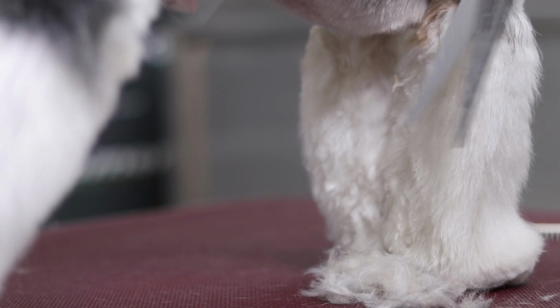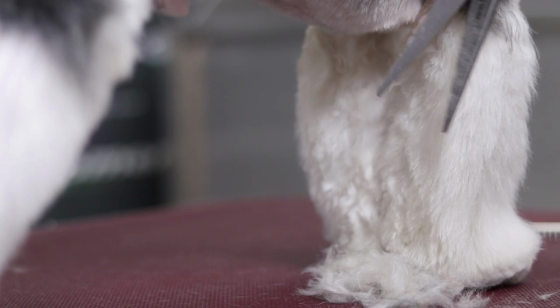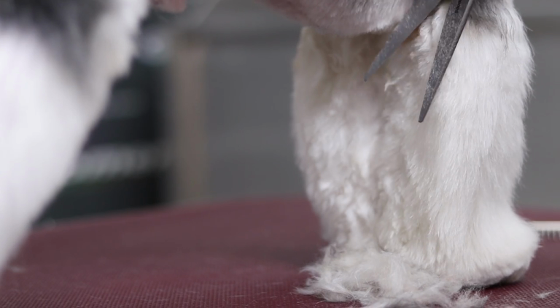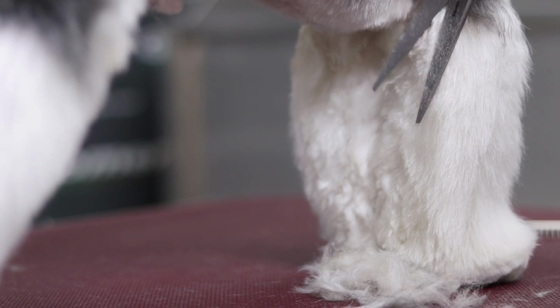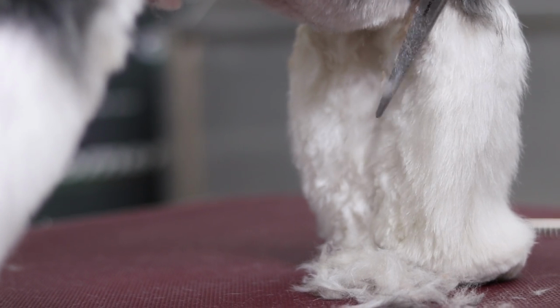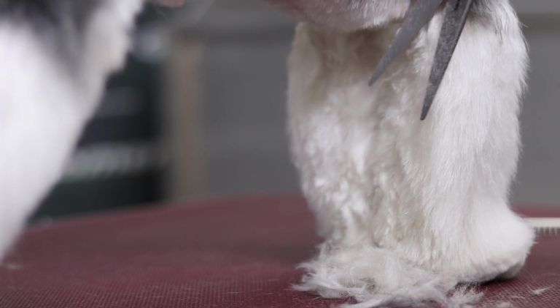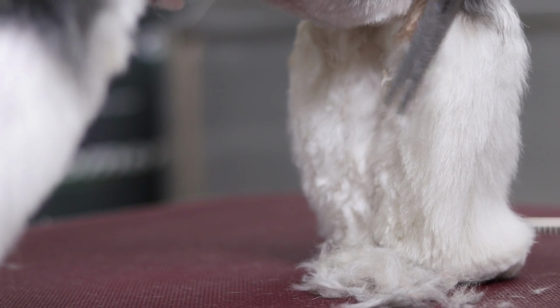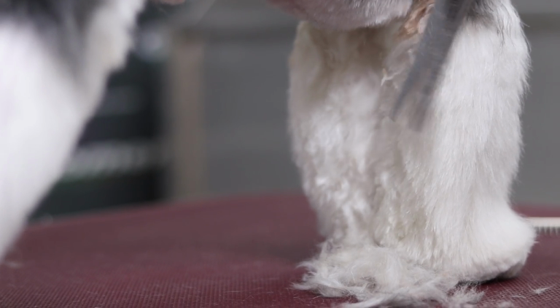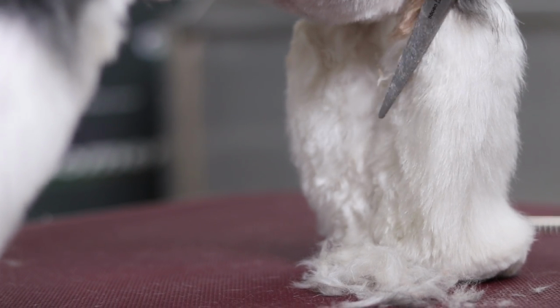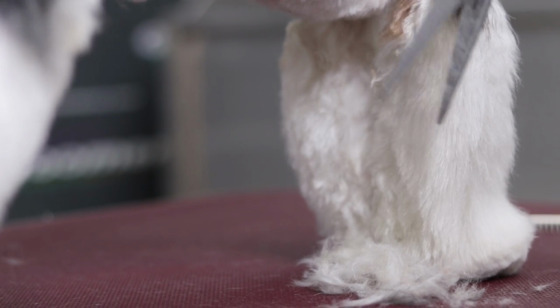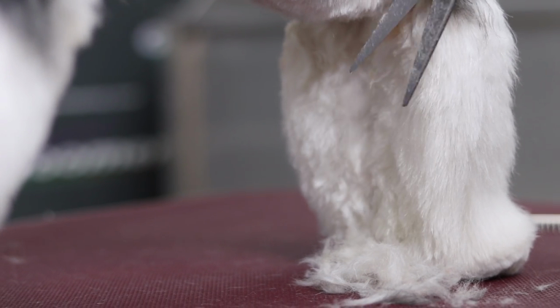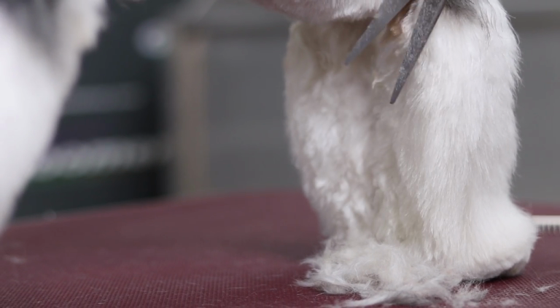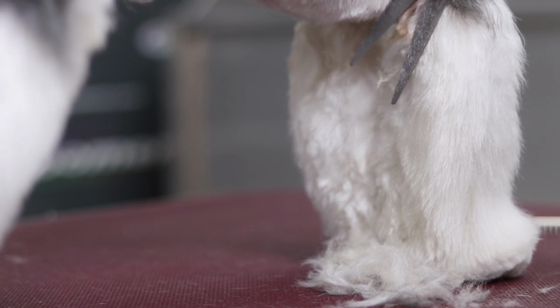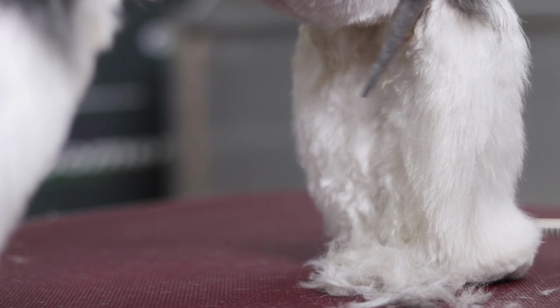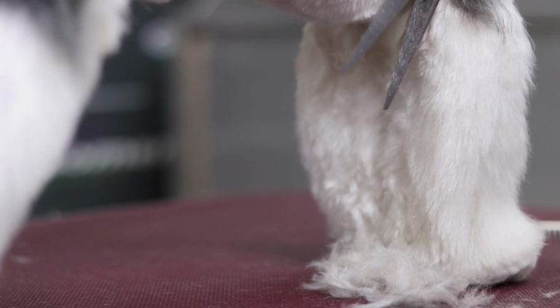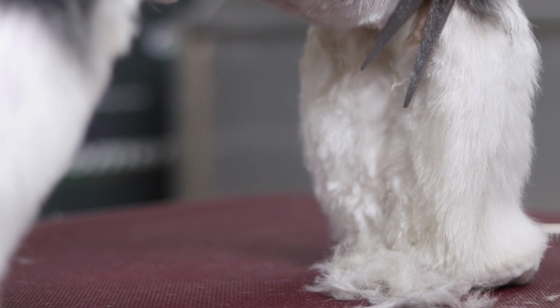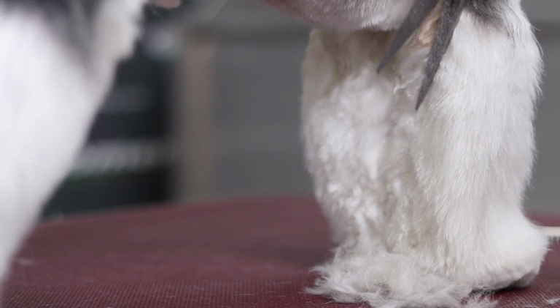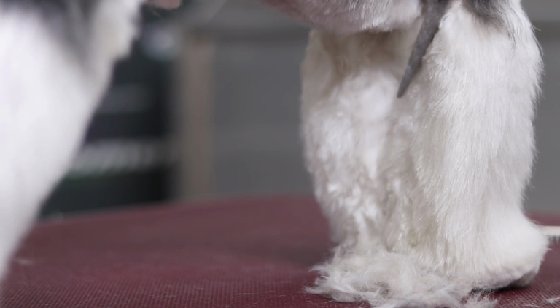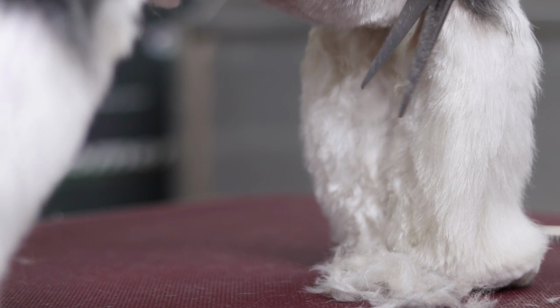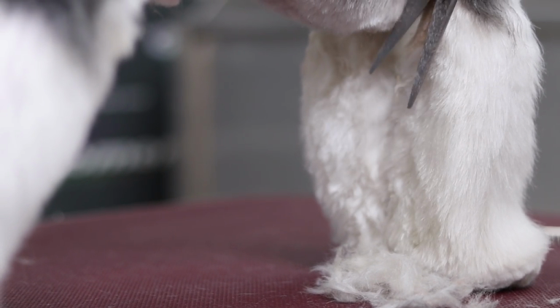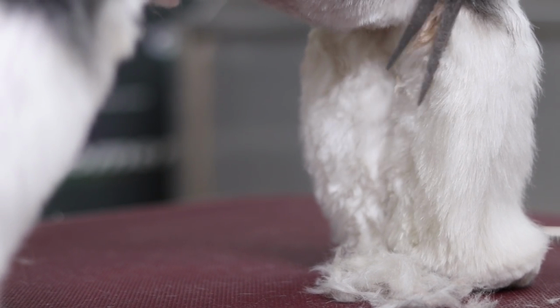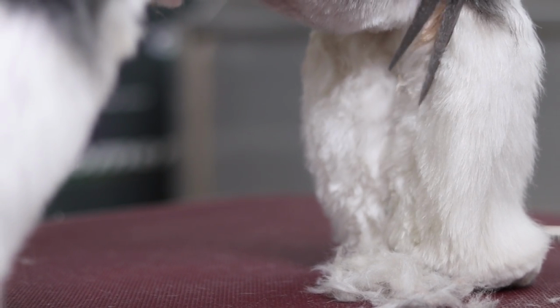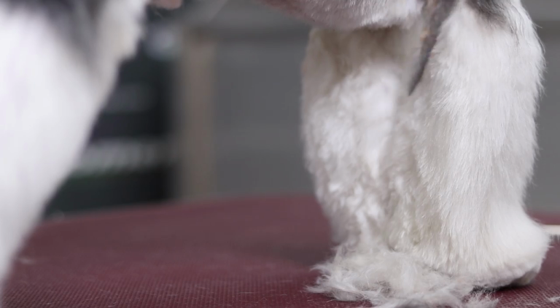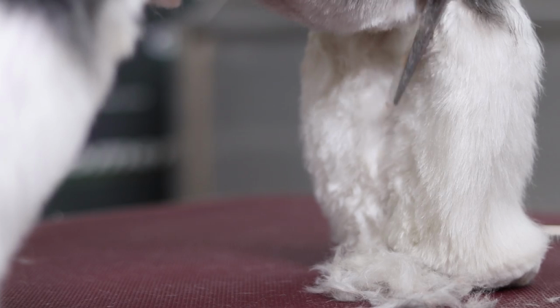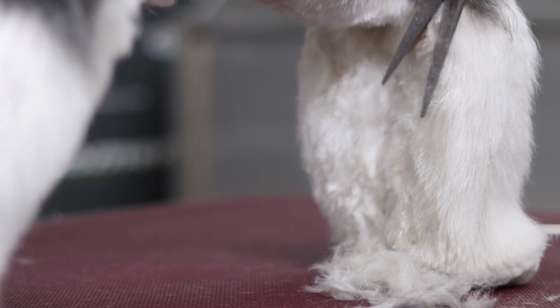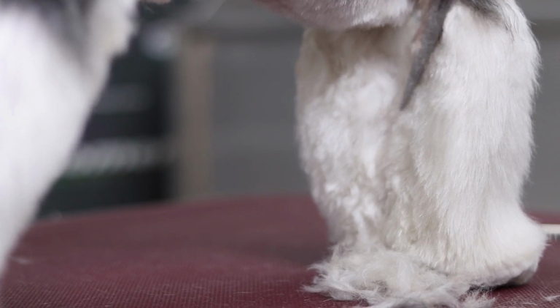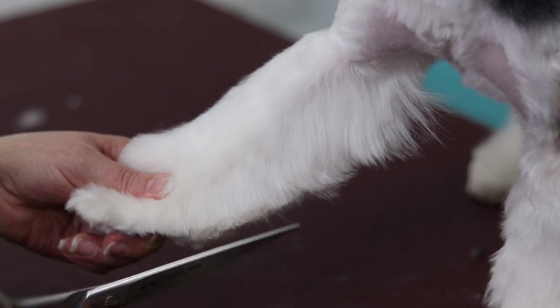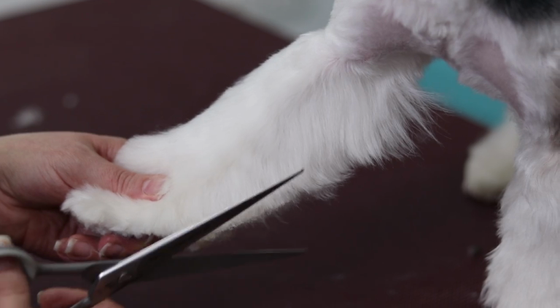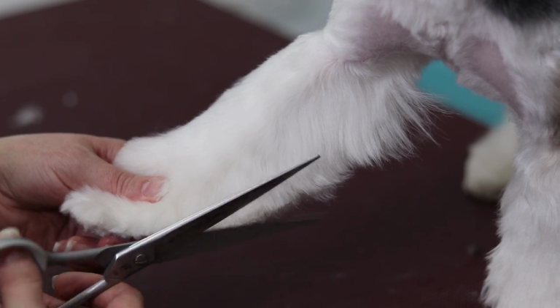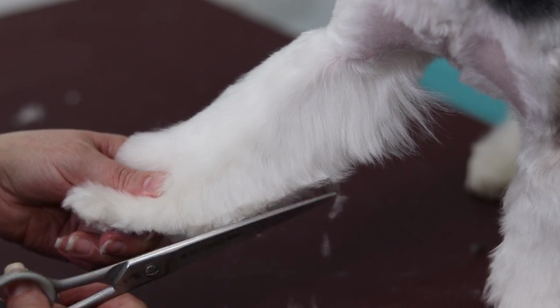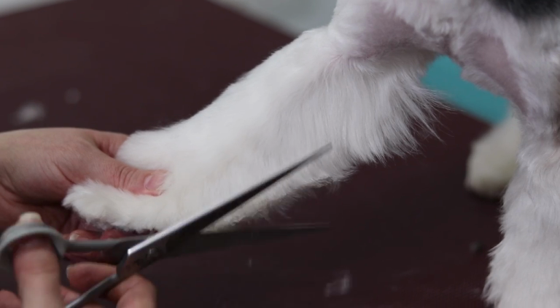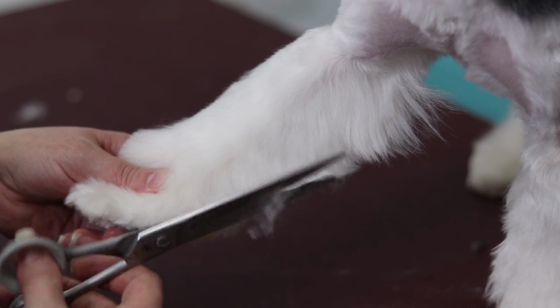If you want to see the instruments and care products I've used for this grooming, click pause when you see a pop-up sign.